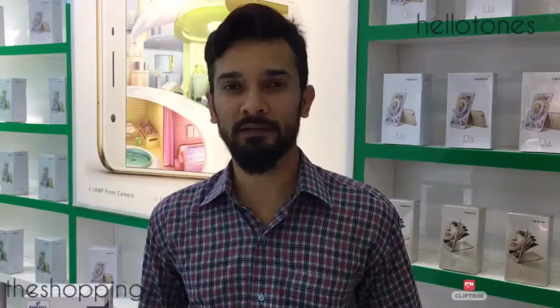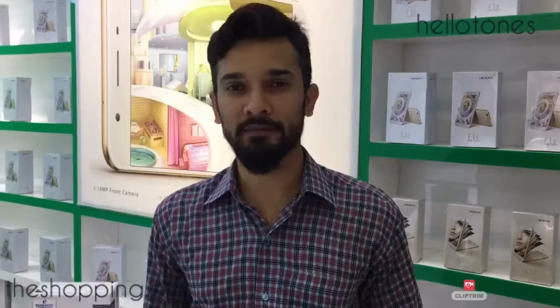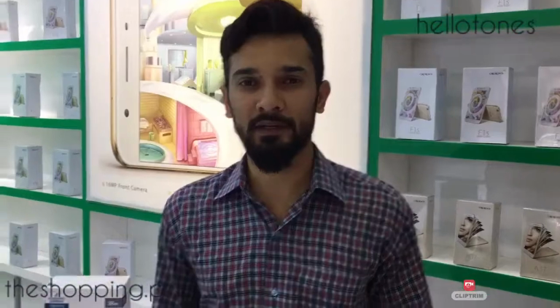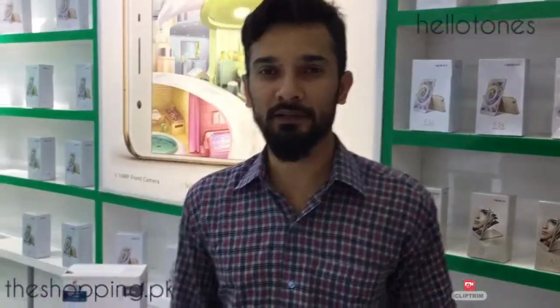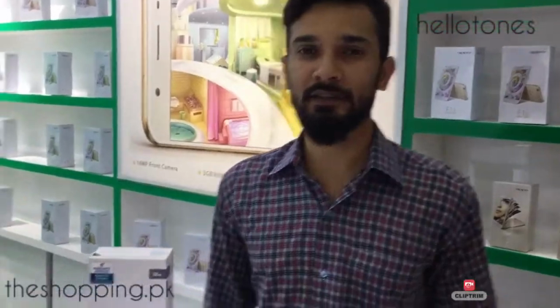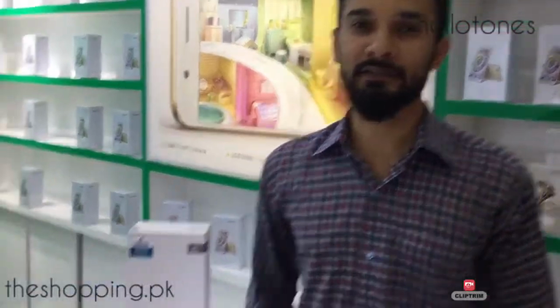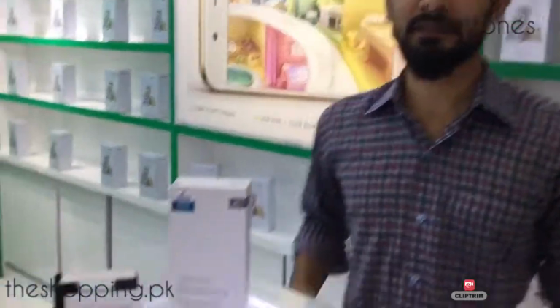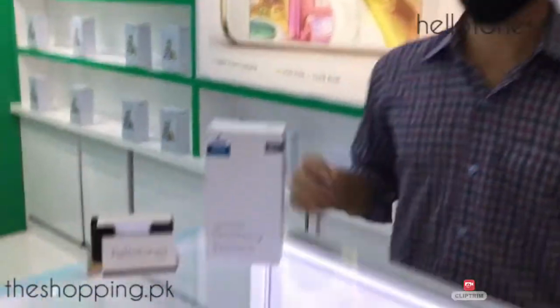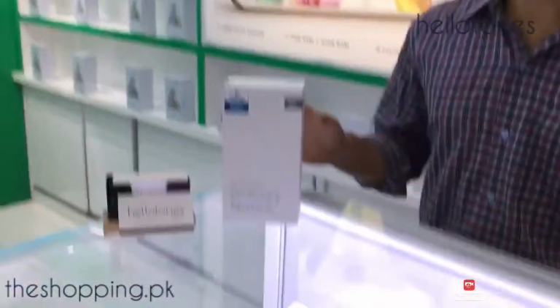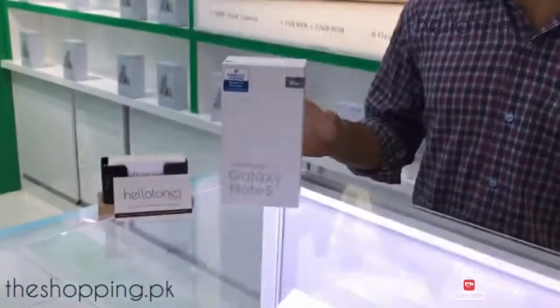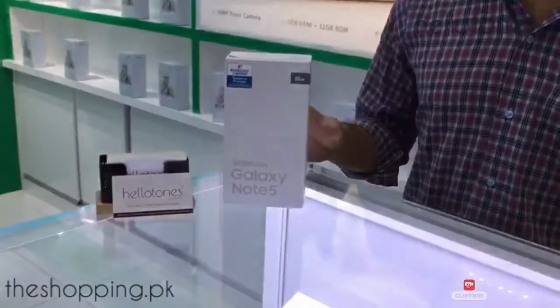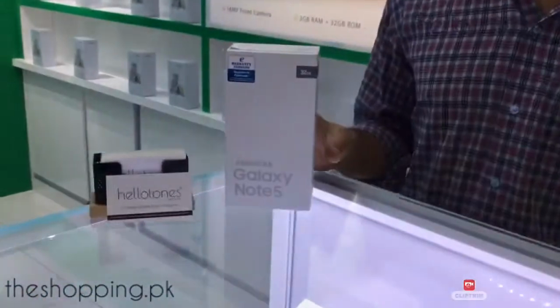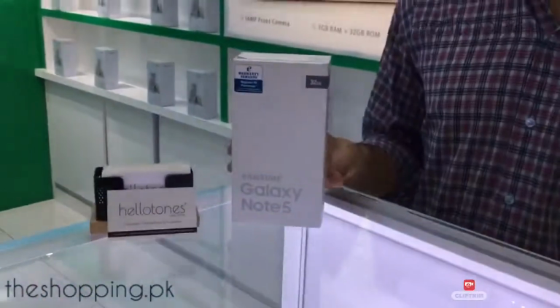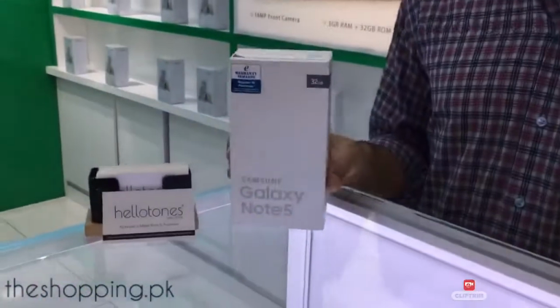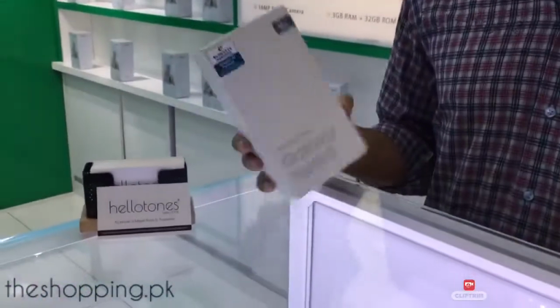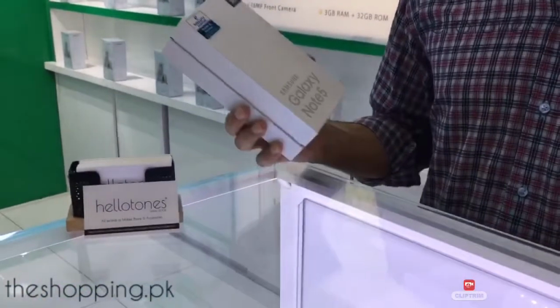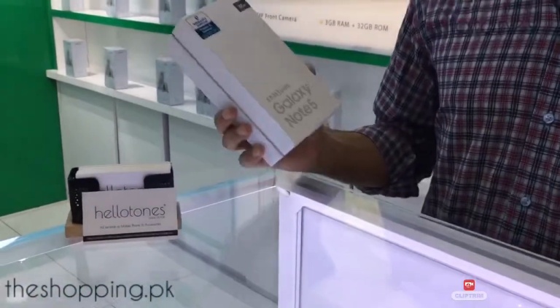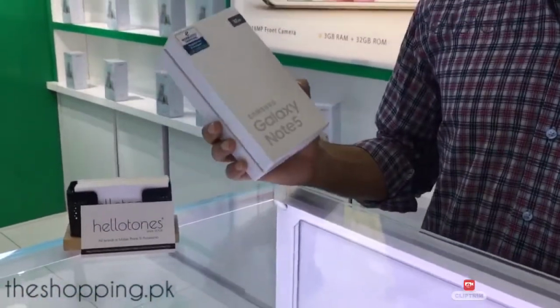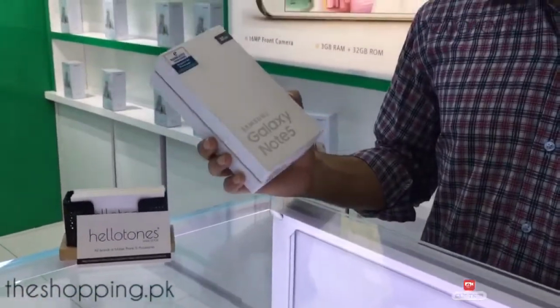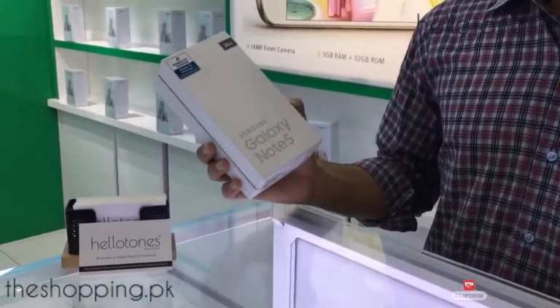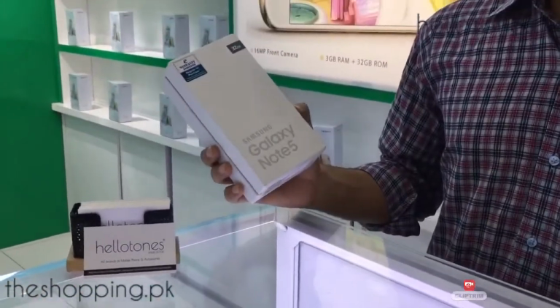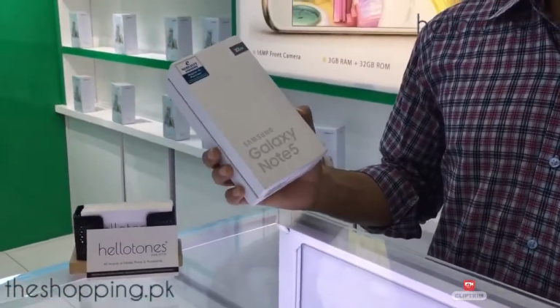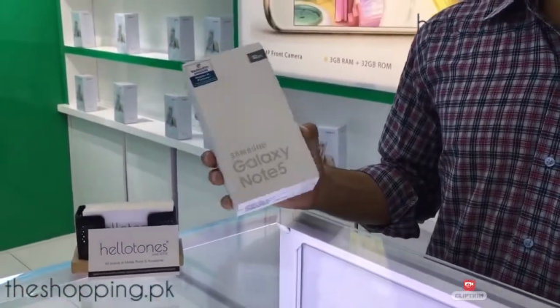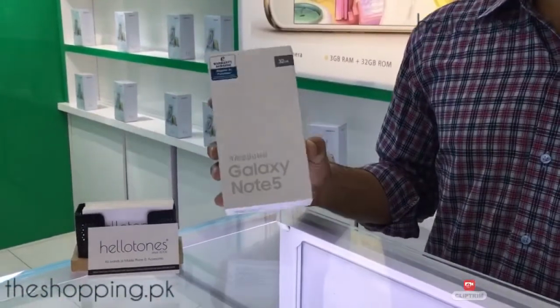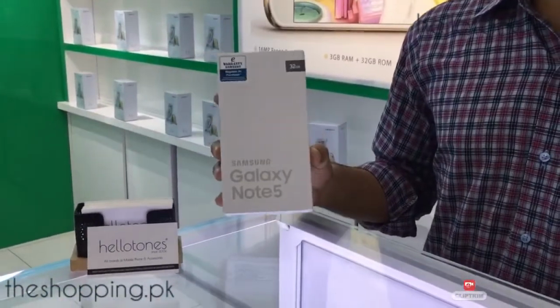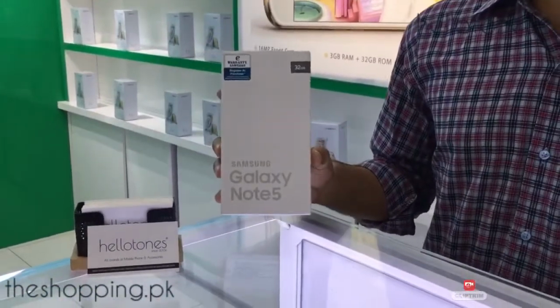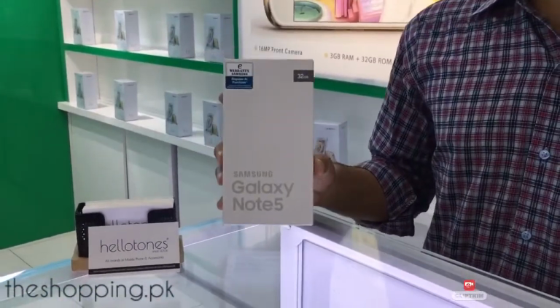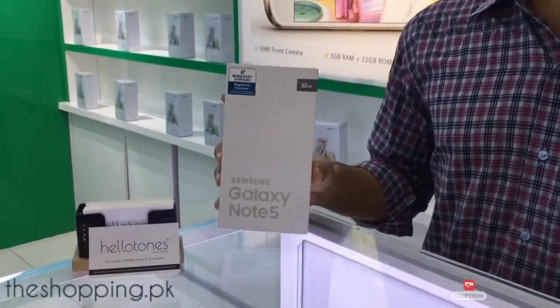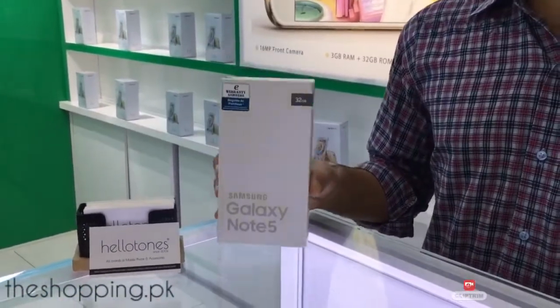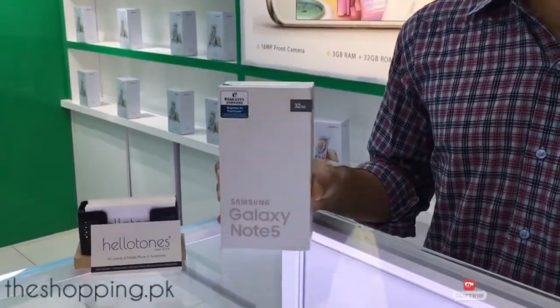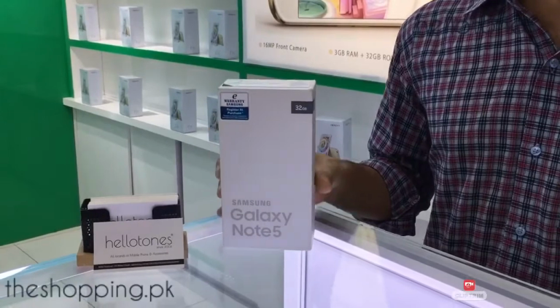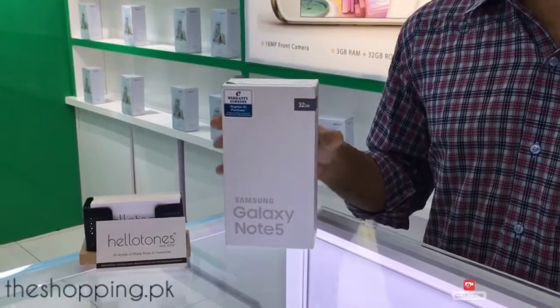Hello guys, today we are talking about Samsung Galaxy Note 5 Titanium Silver Color.